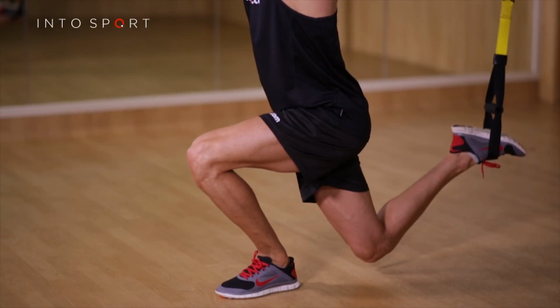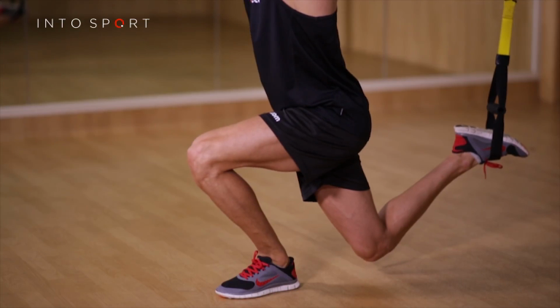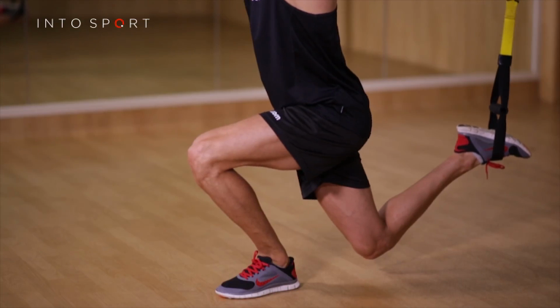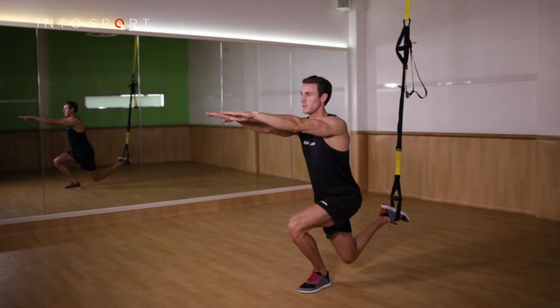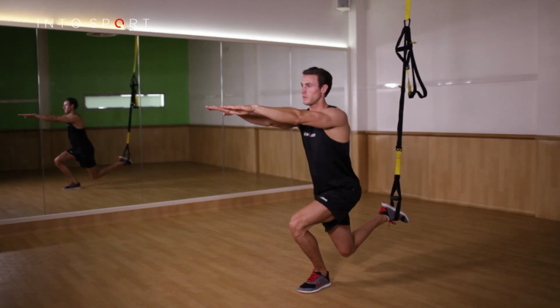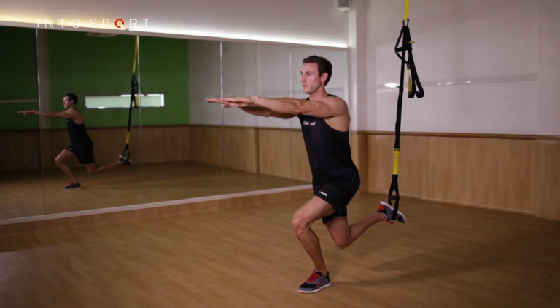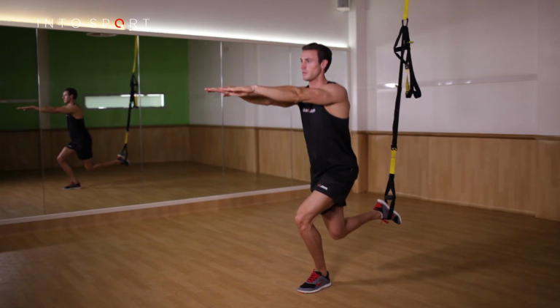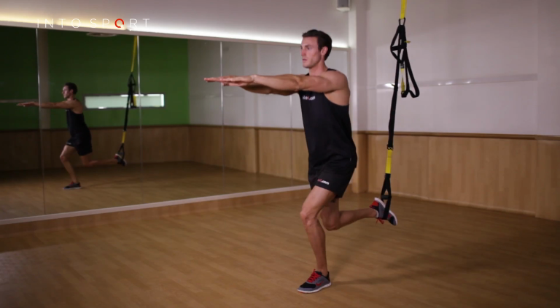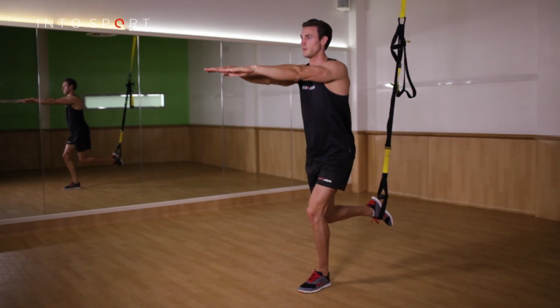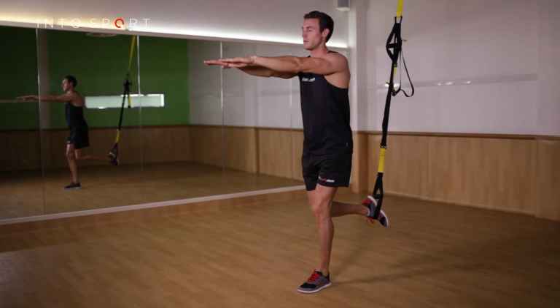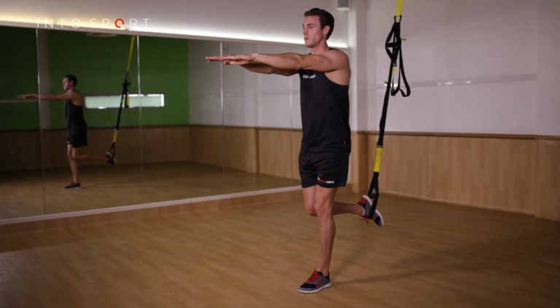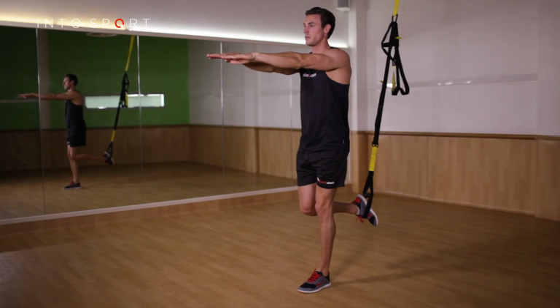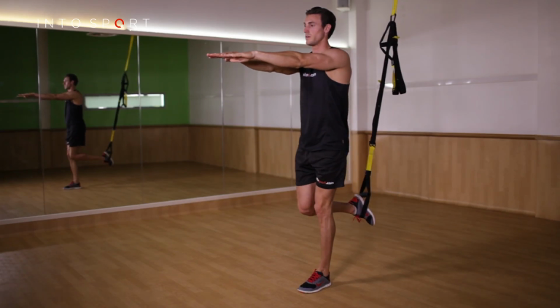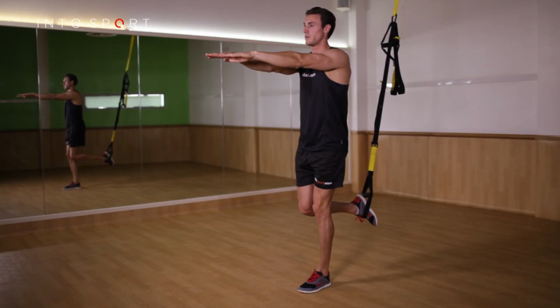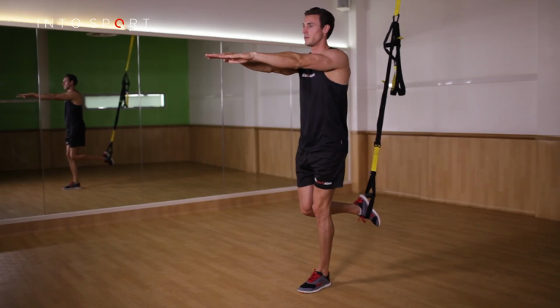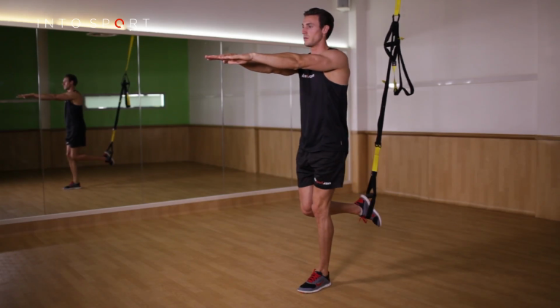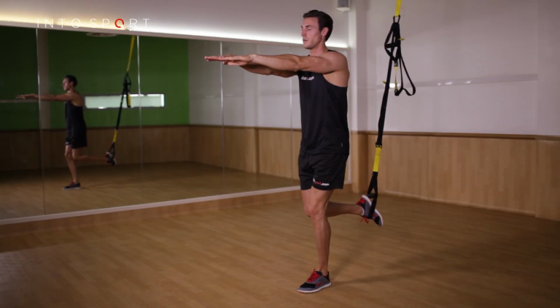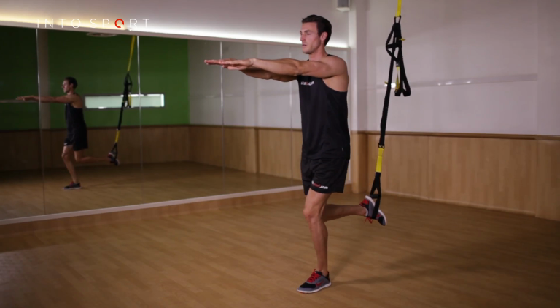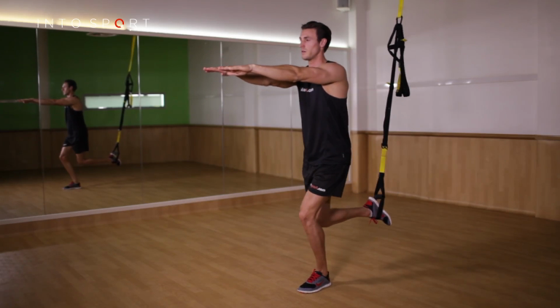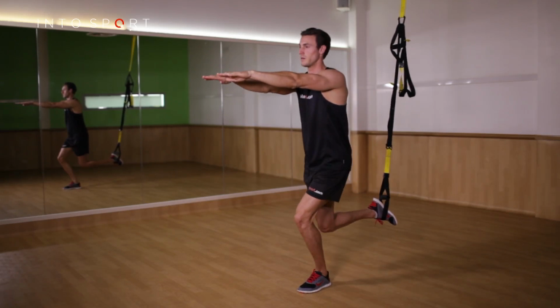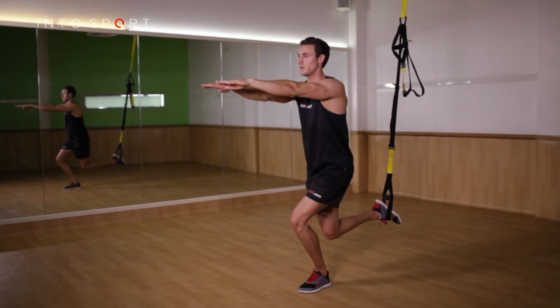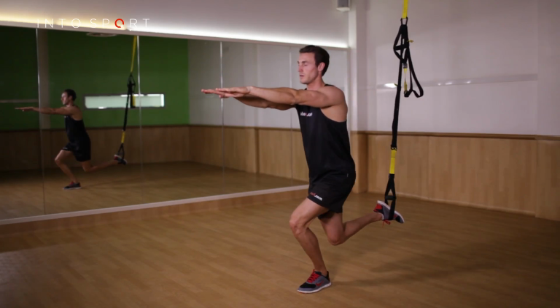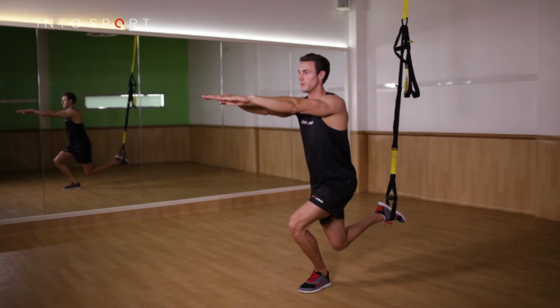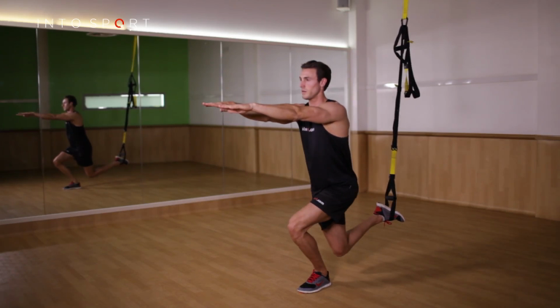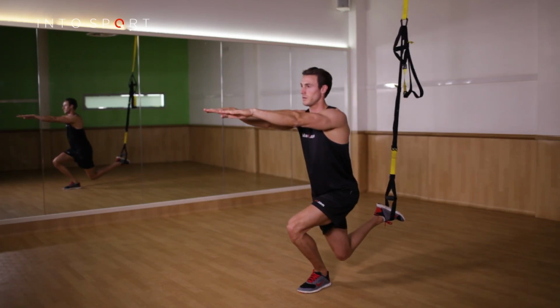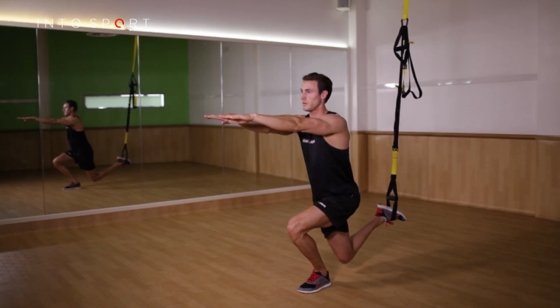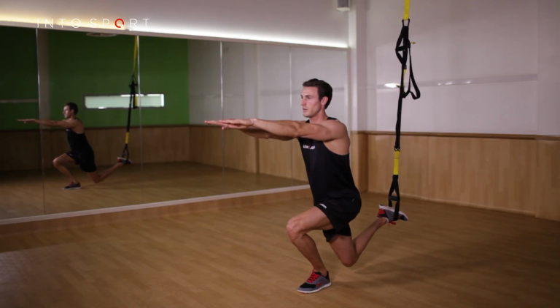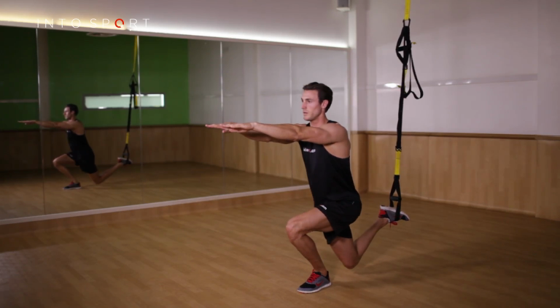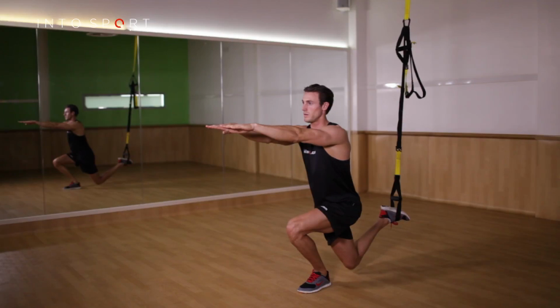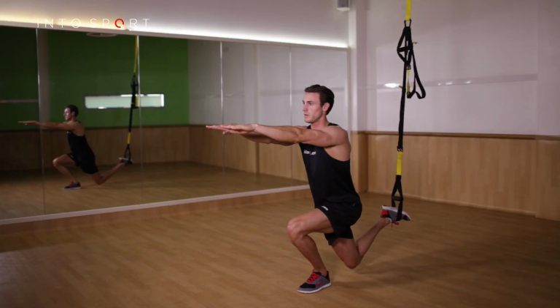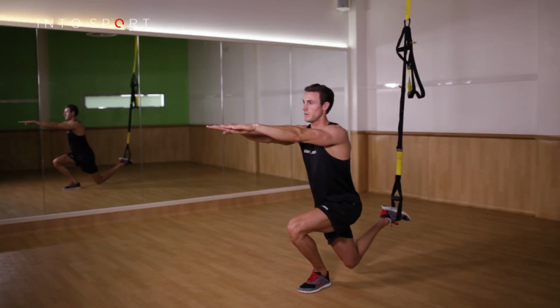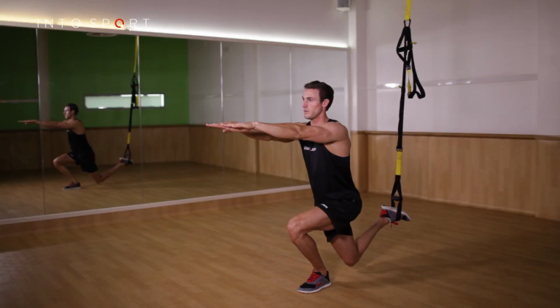For a progression on from this exercise, why not check out the split squat with knee drive video guide.